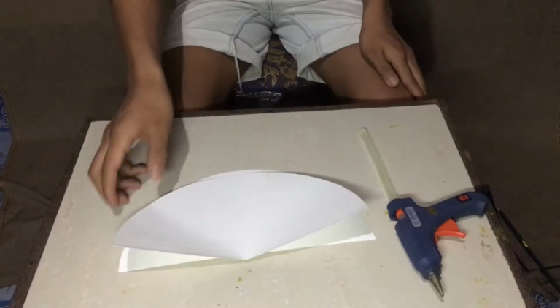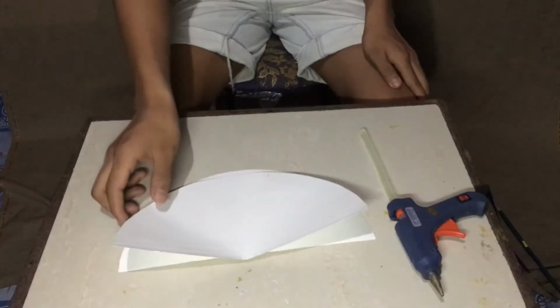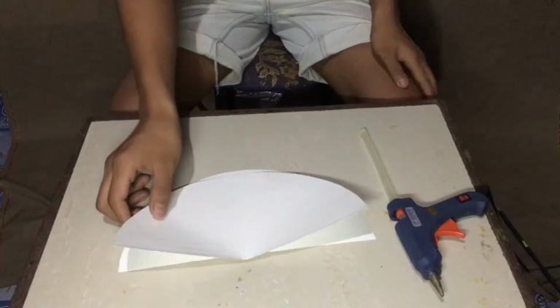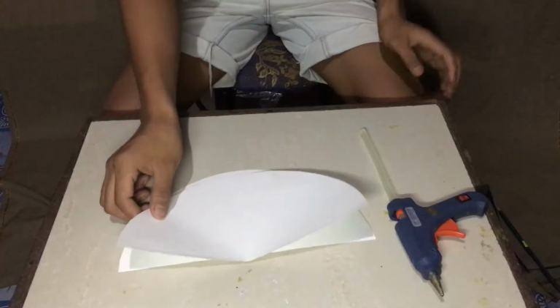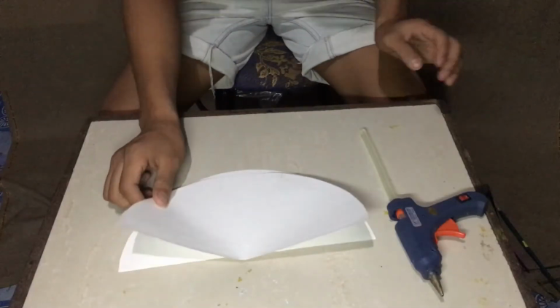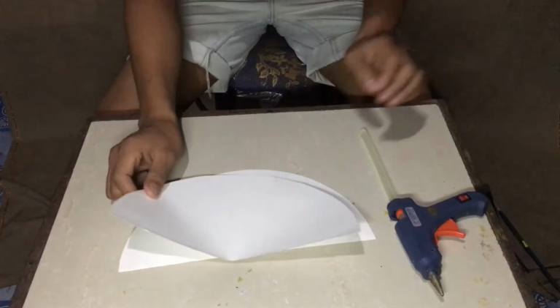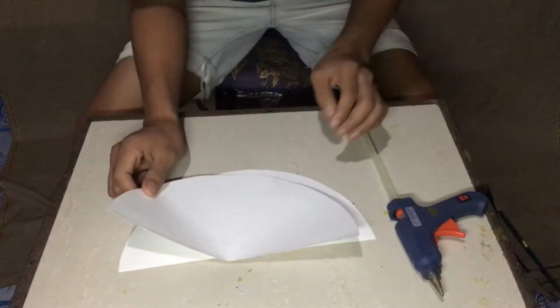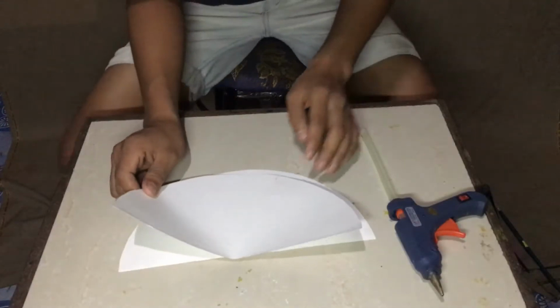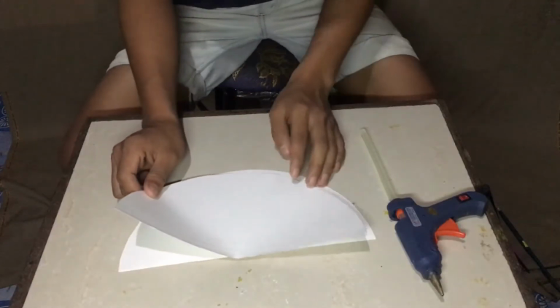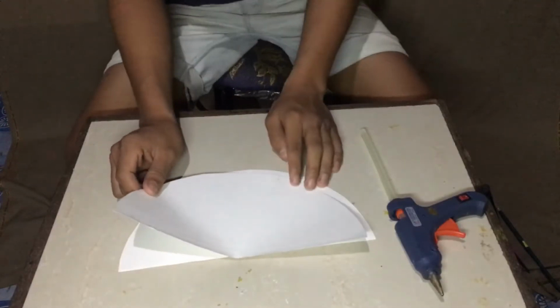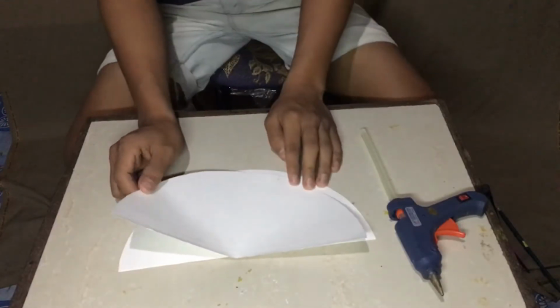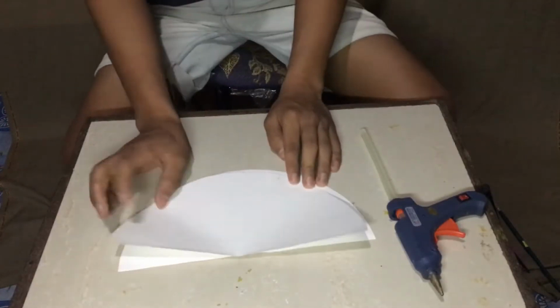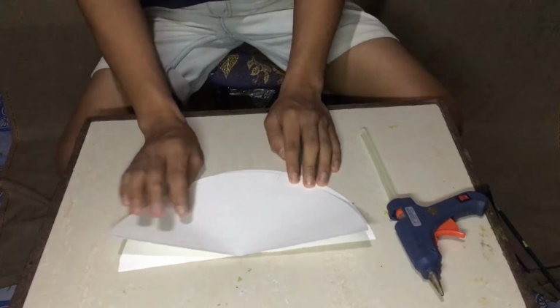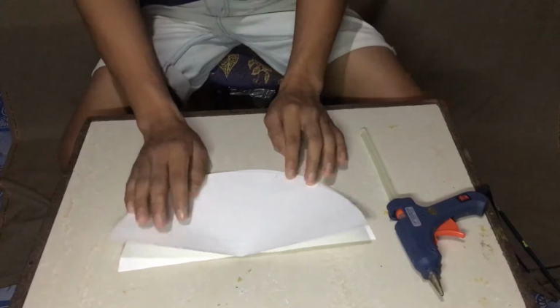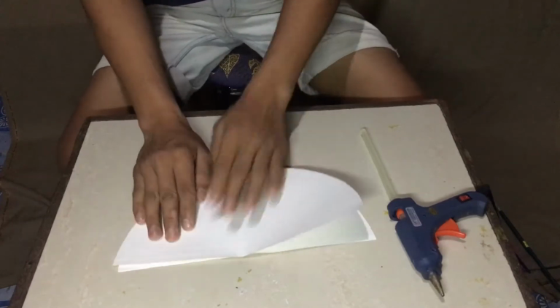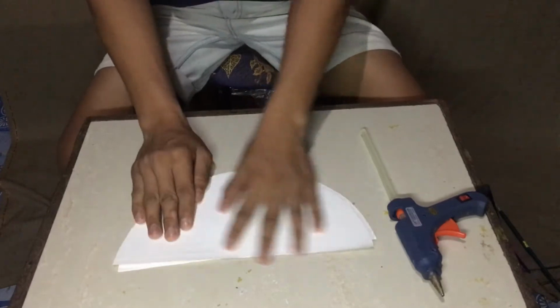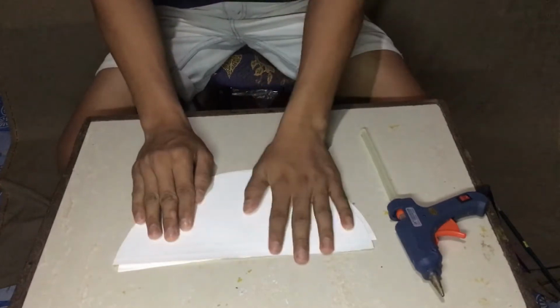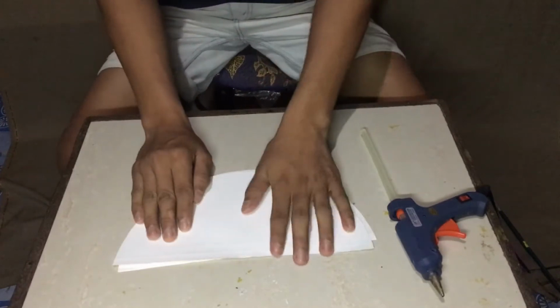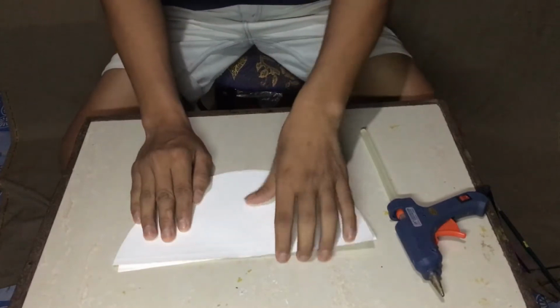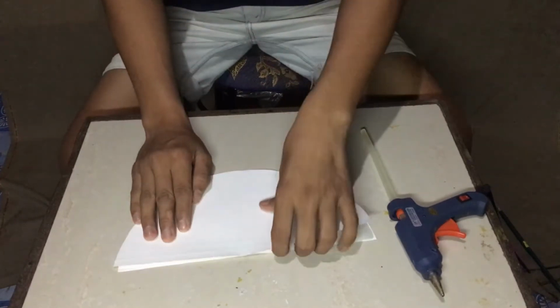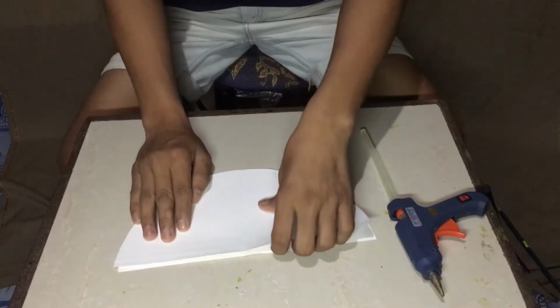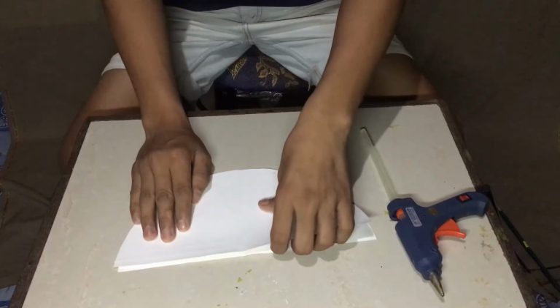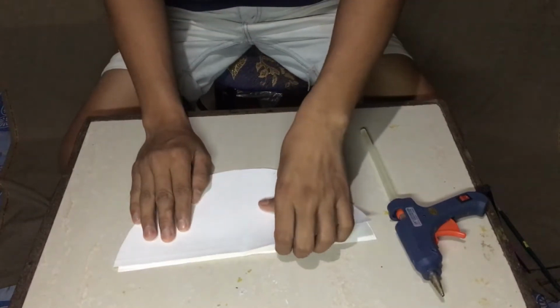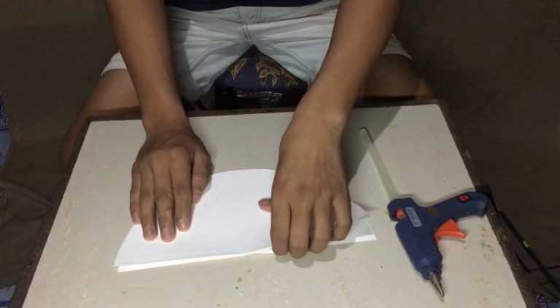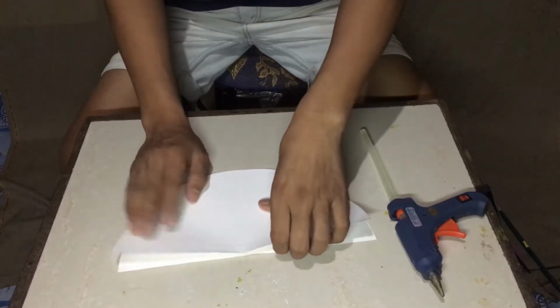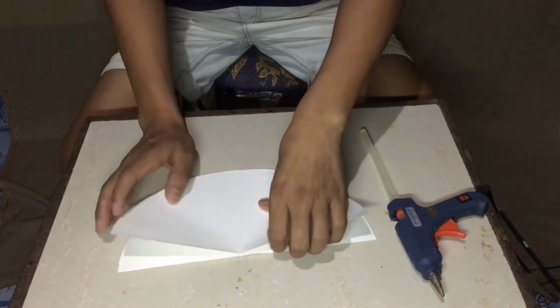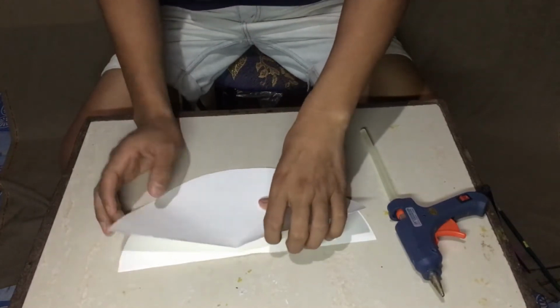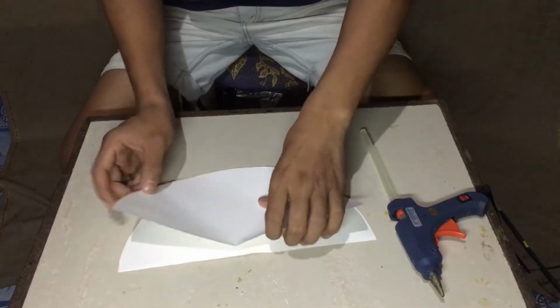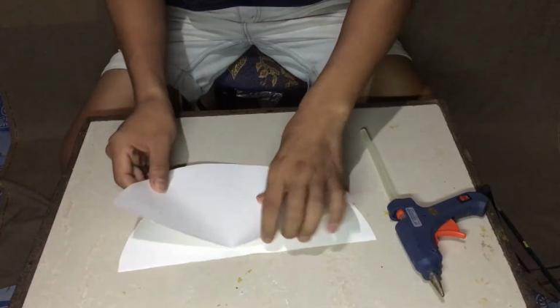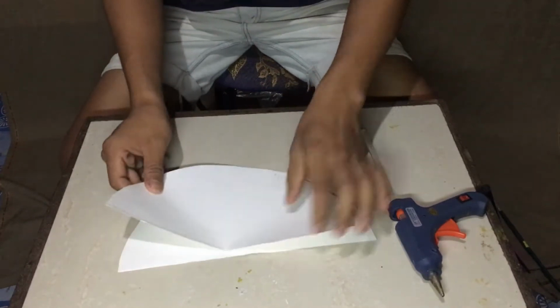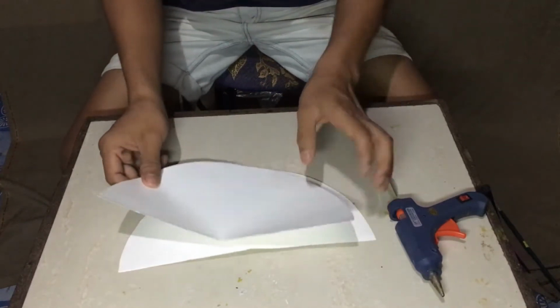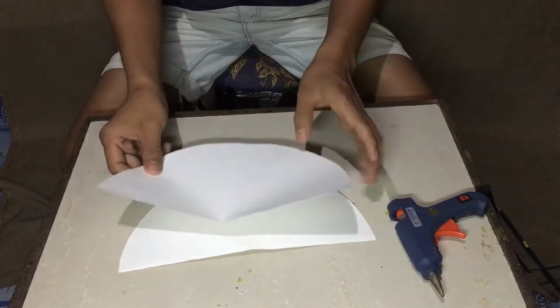After cutting the circle in half, we need to create a perfect cone.